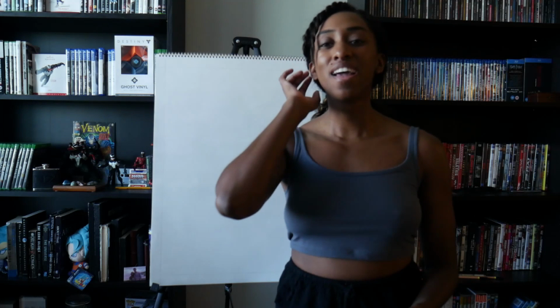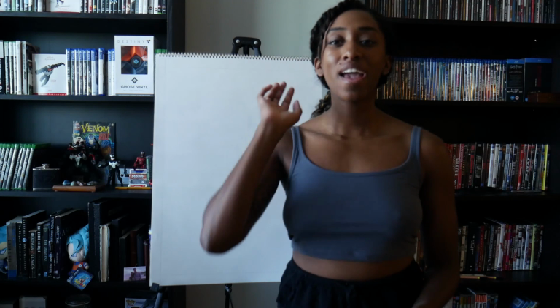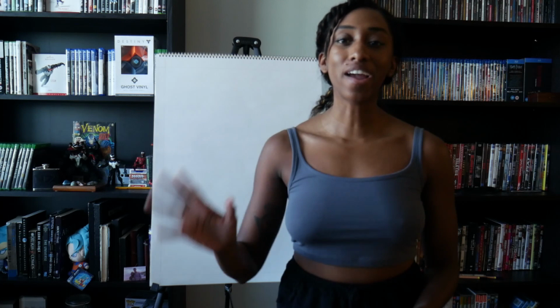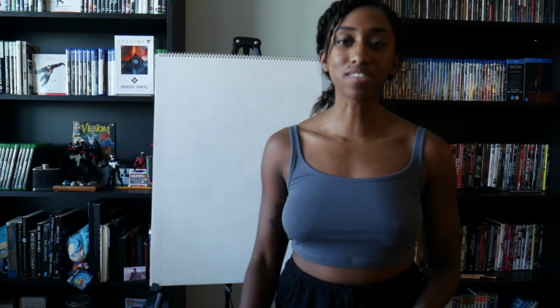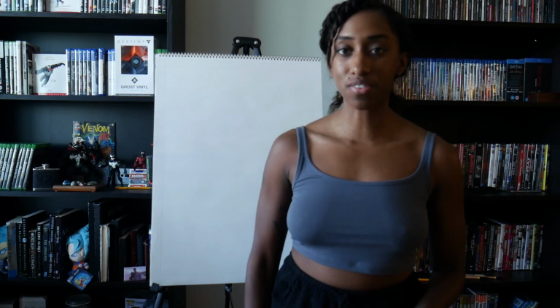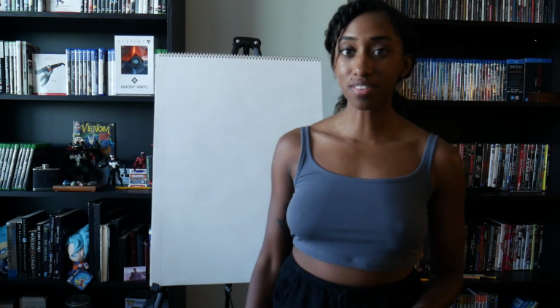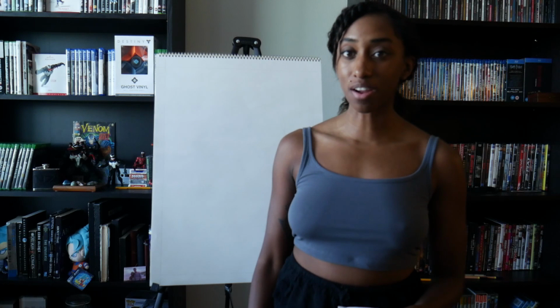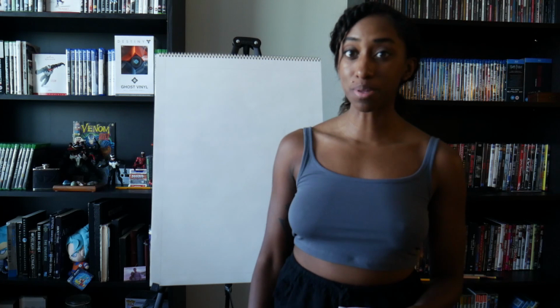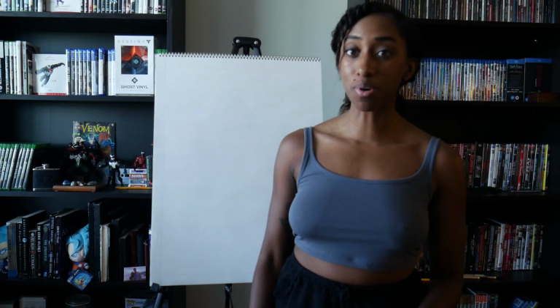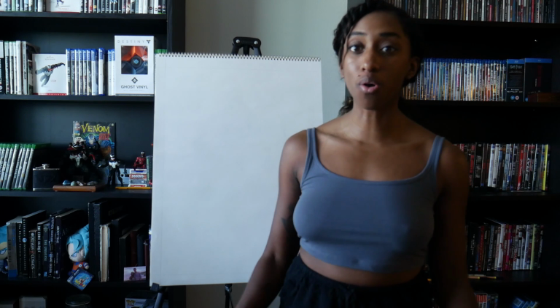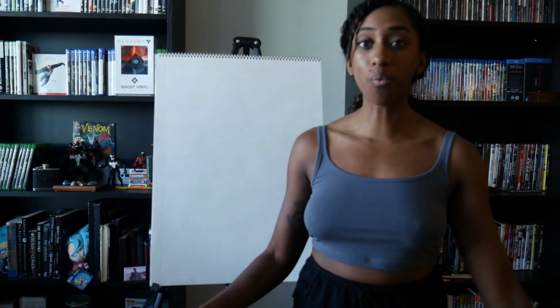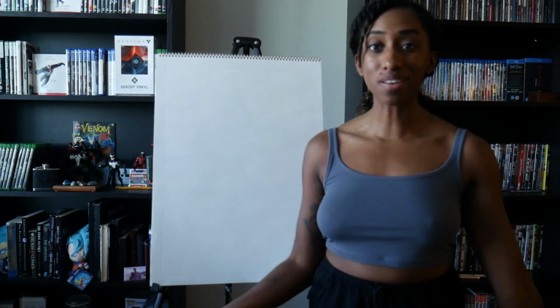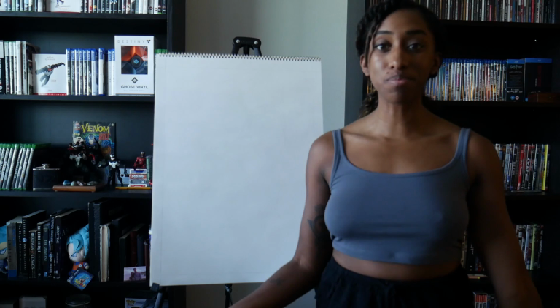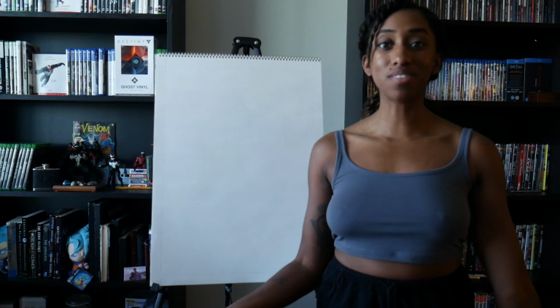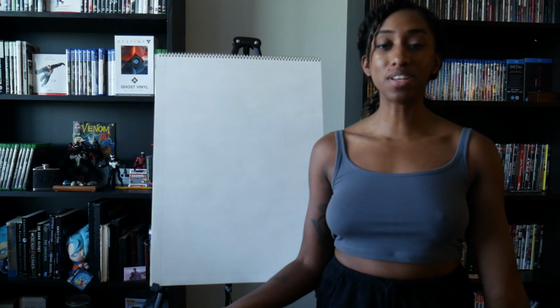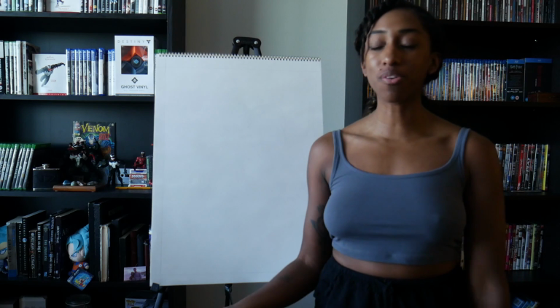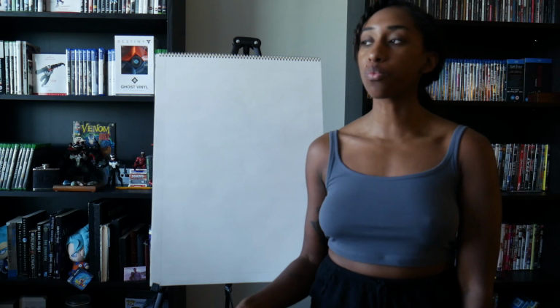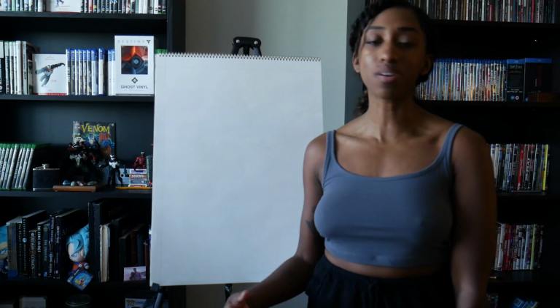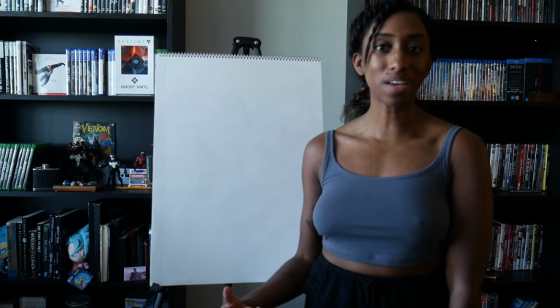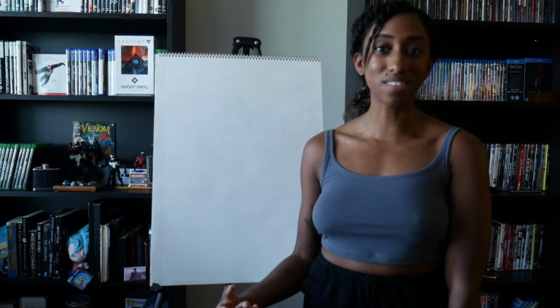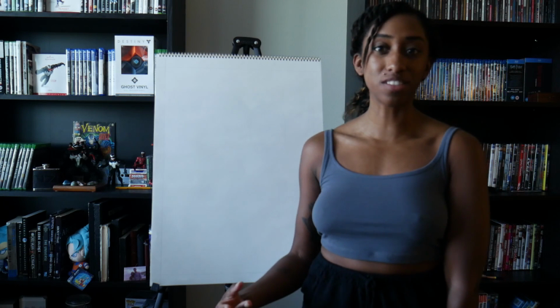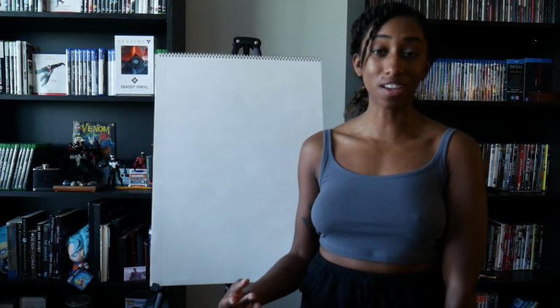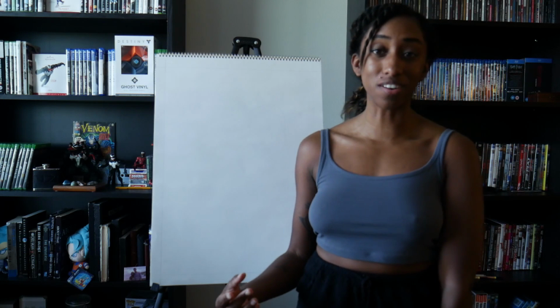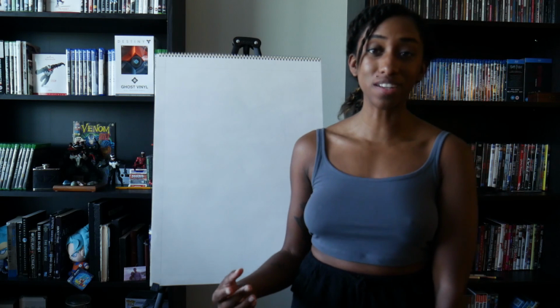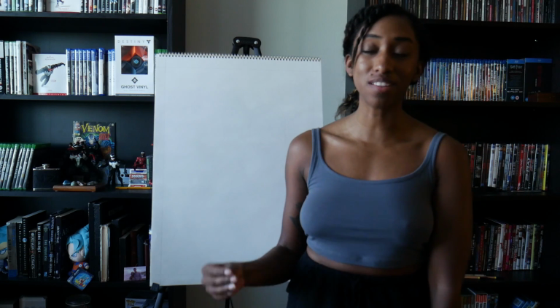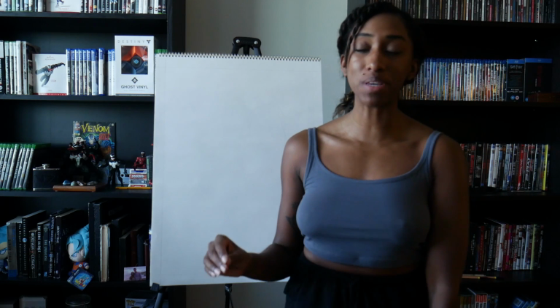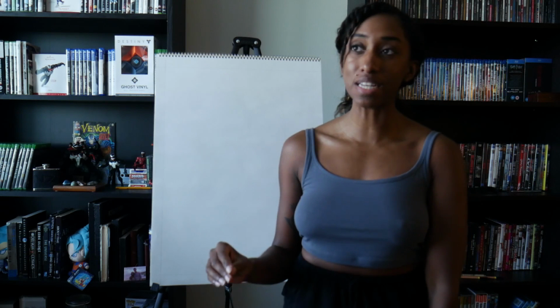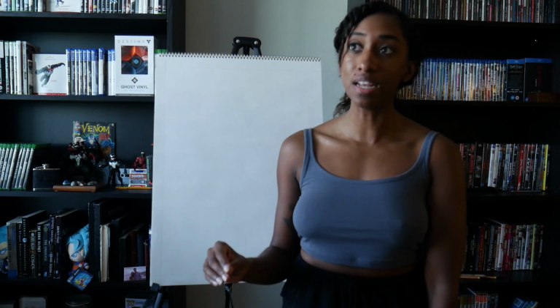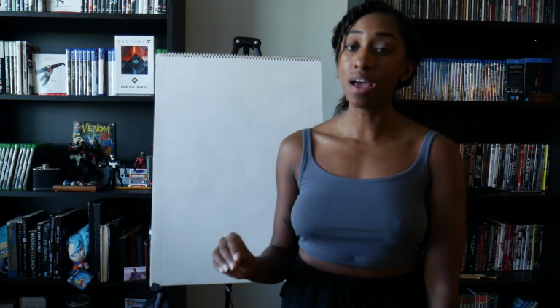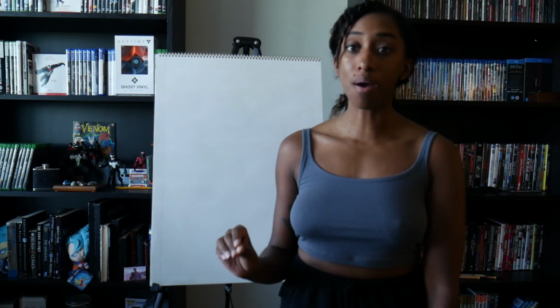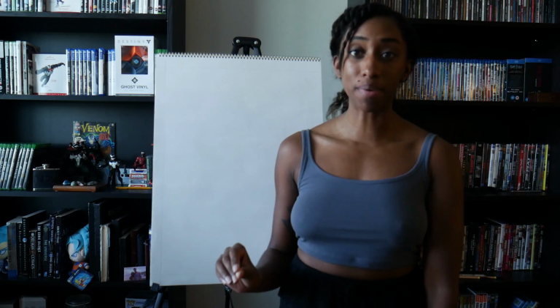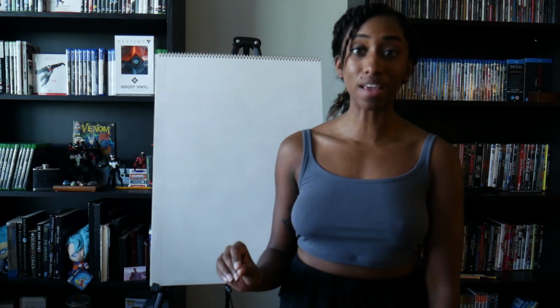Hey art lovers, hey art people, welcome to the video and welcome back to the channel. It has been a minute.